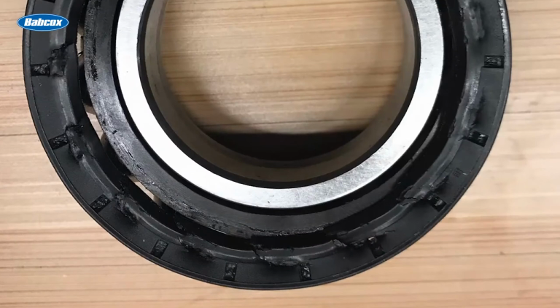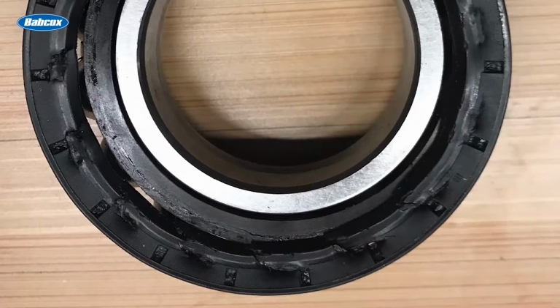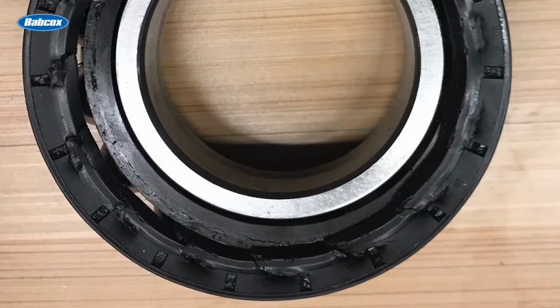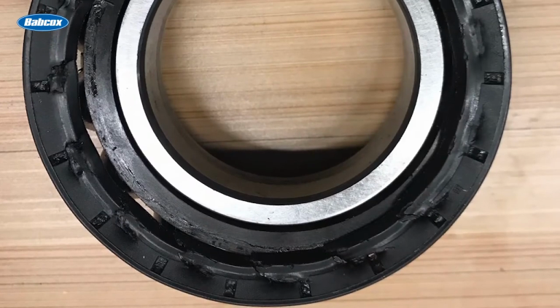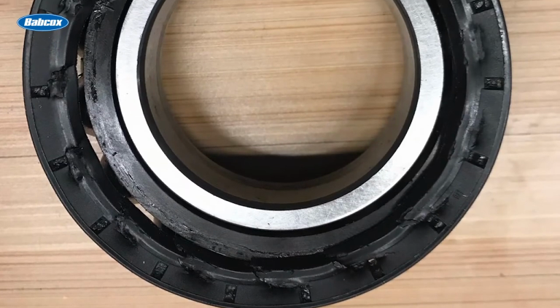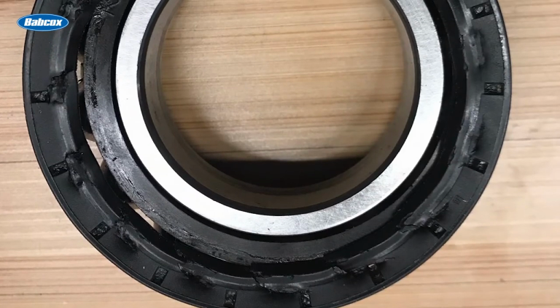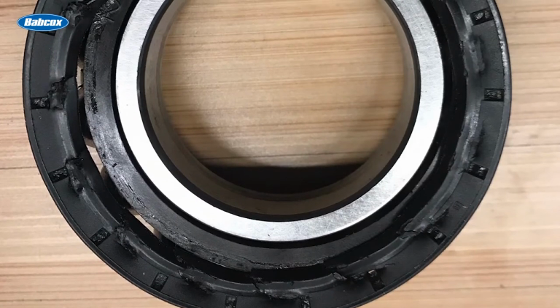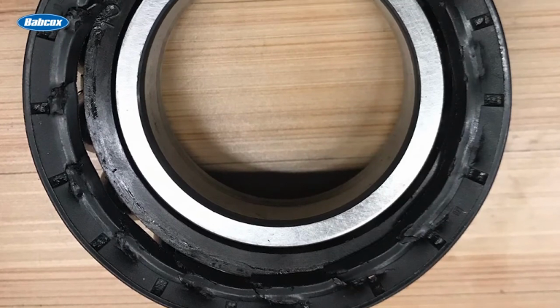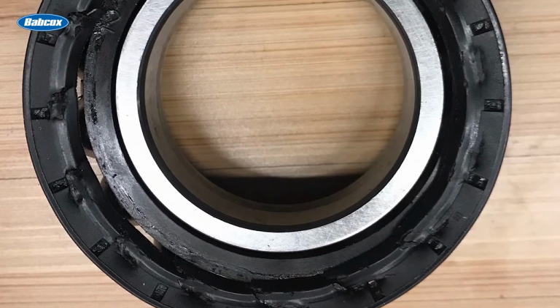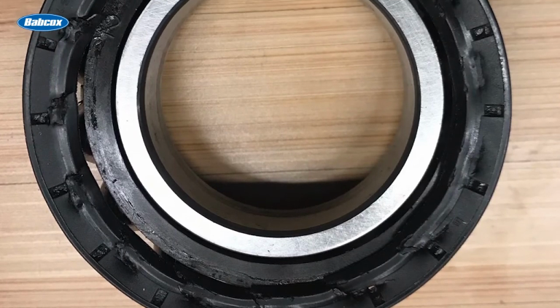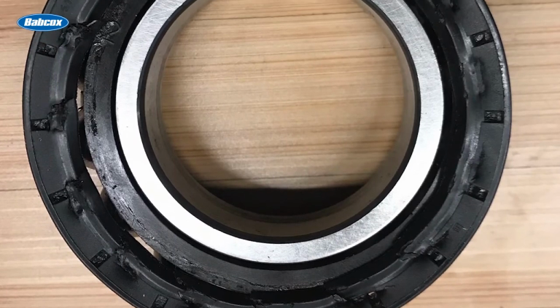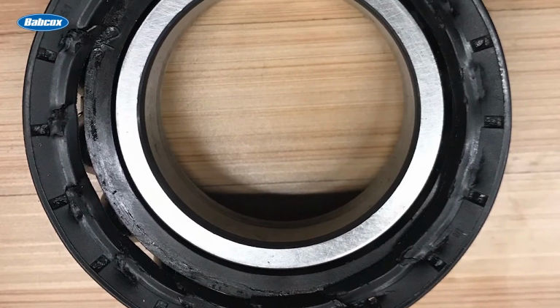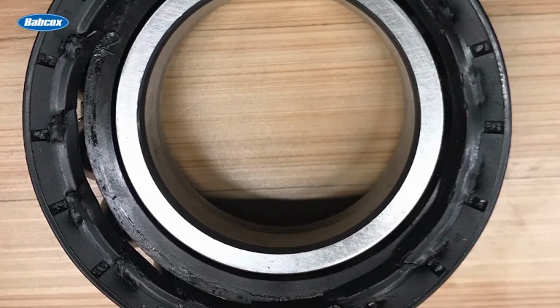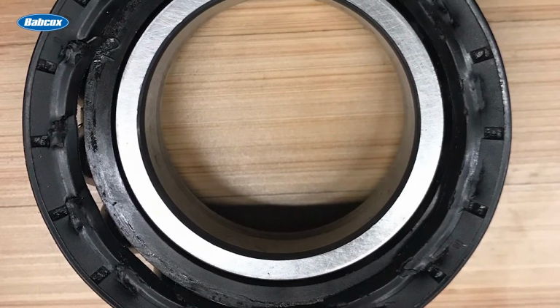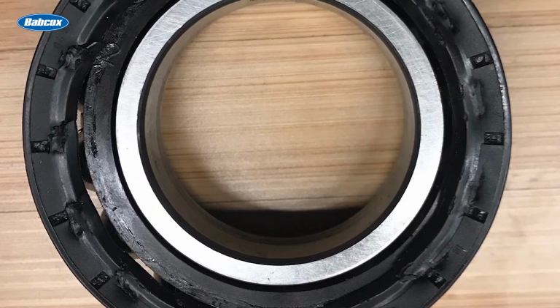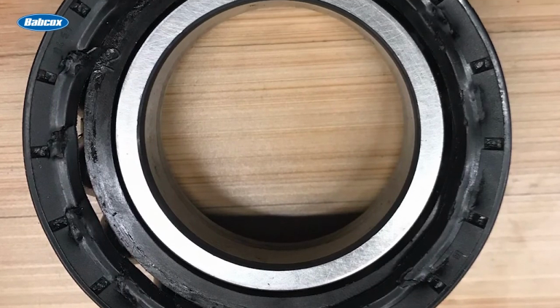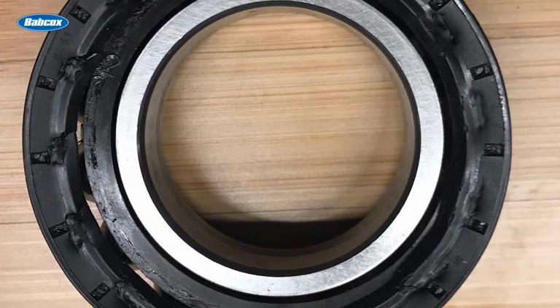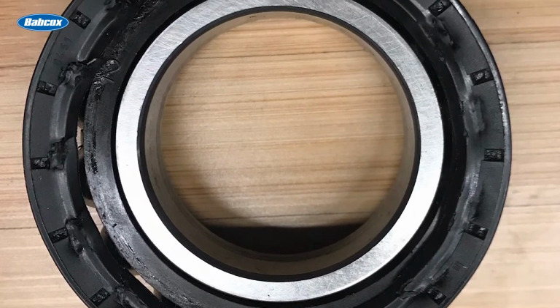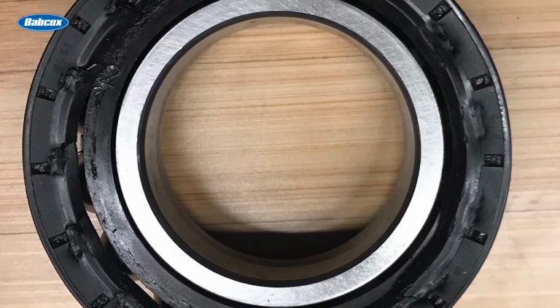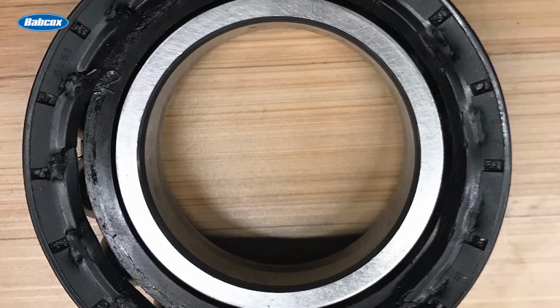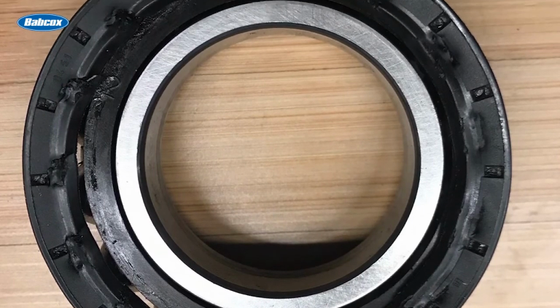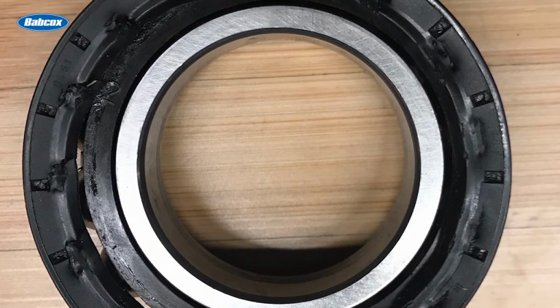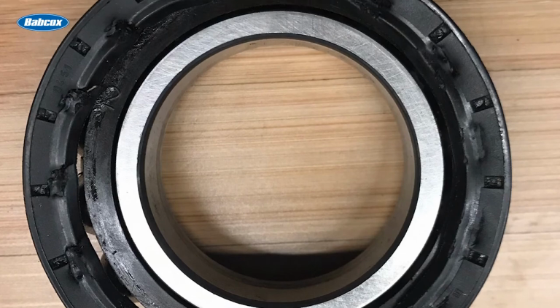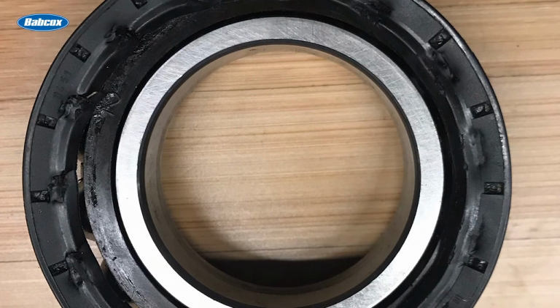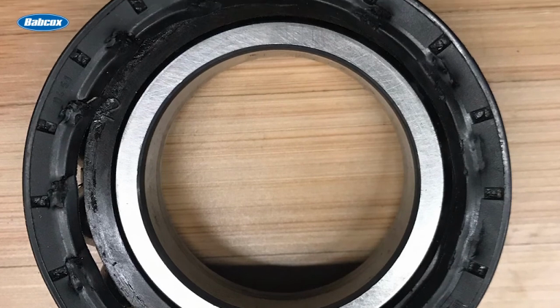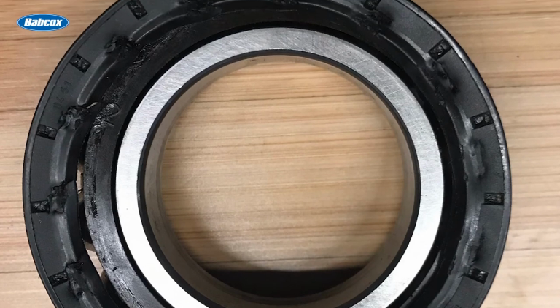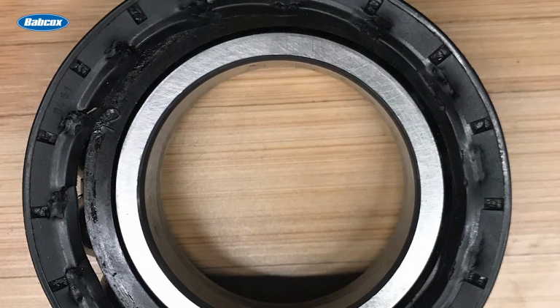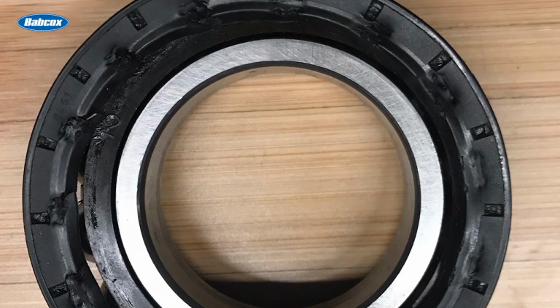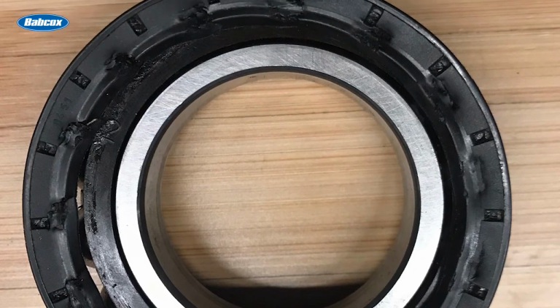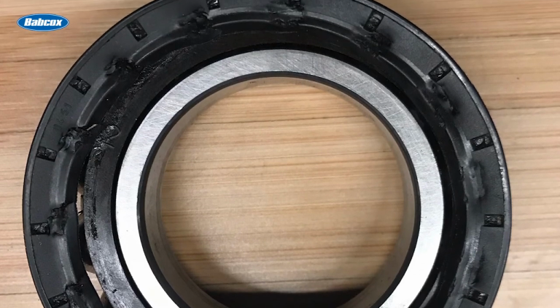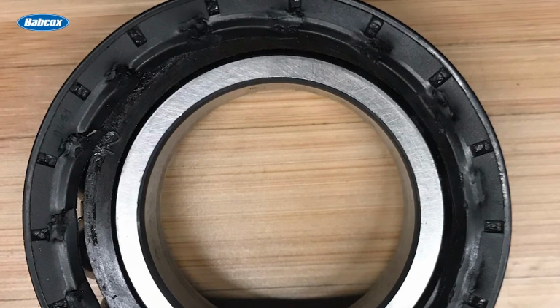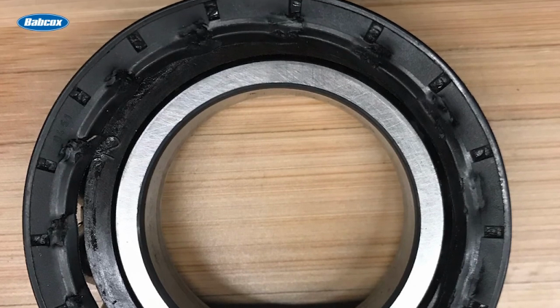As a rule, wheel bearing seals should never leak. Any signs of a current leak or previous leaks is a sign that the seal has failed.